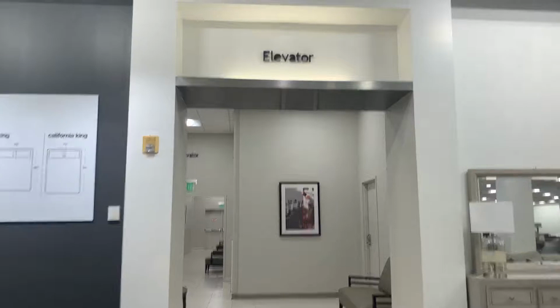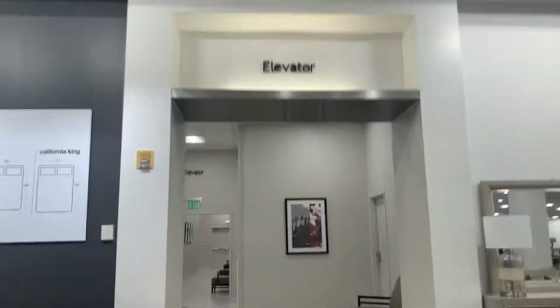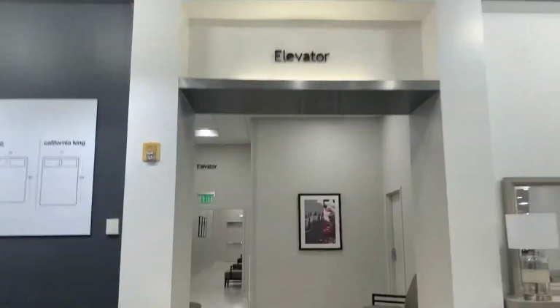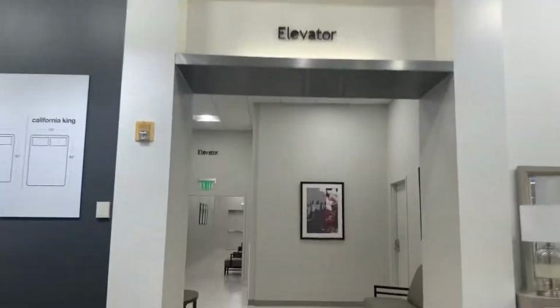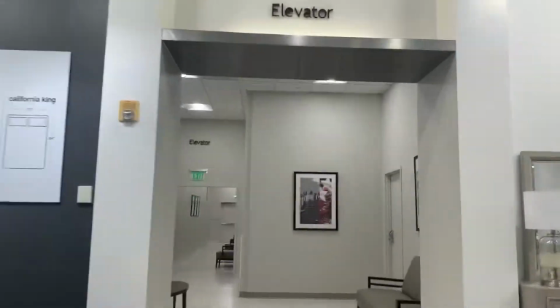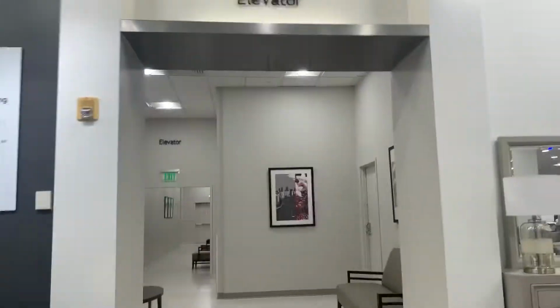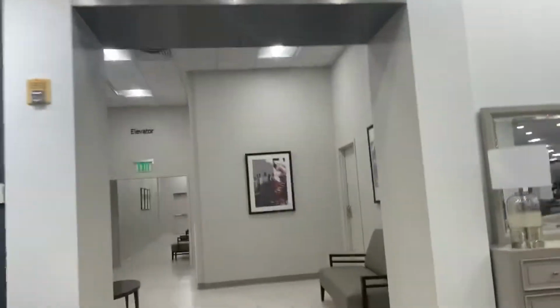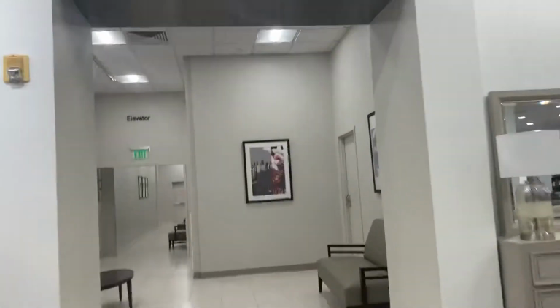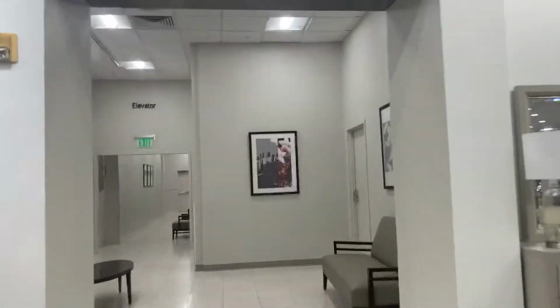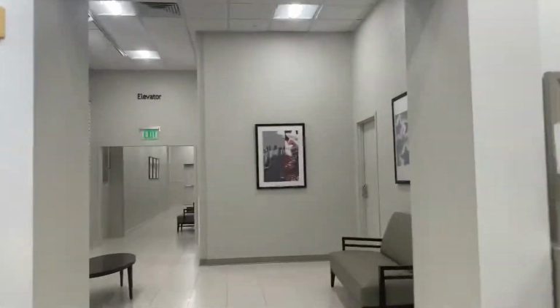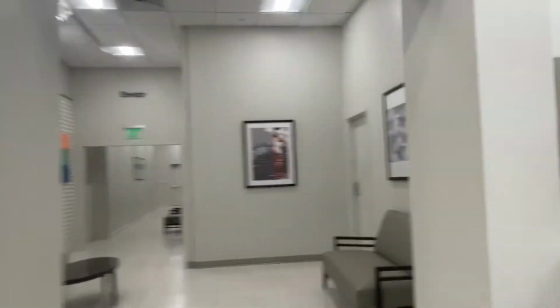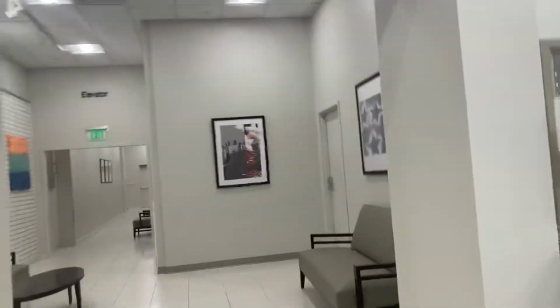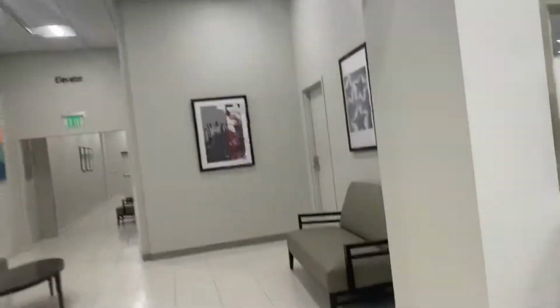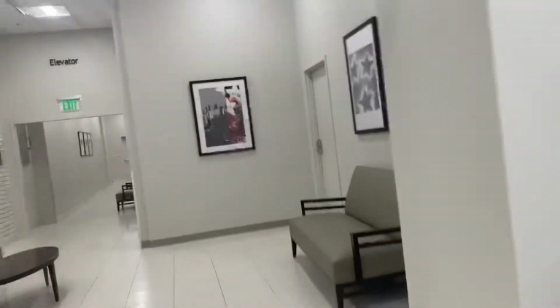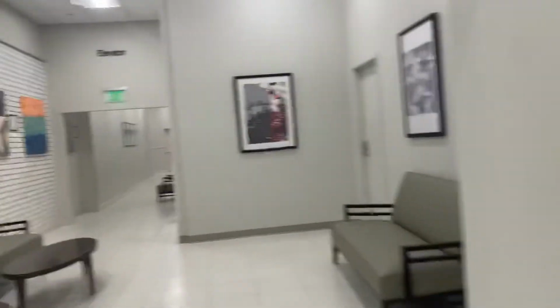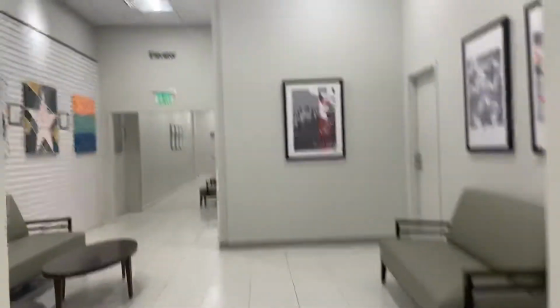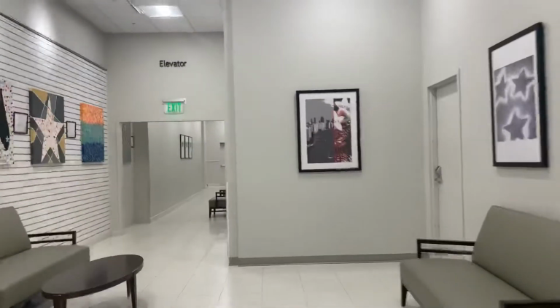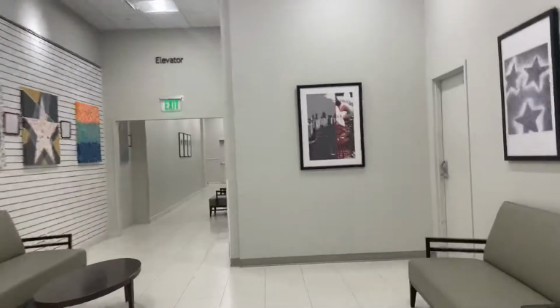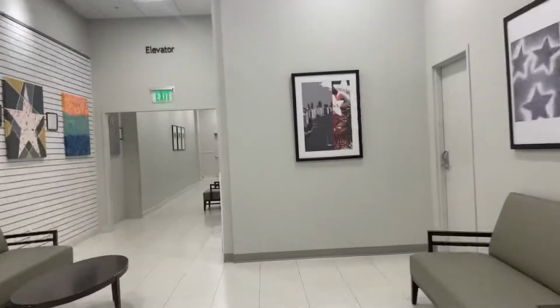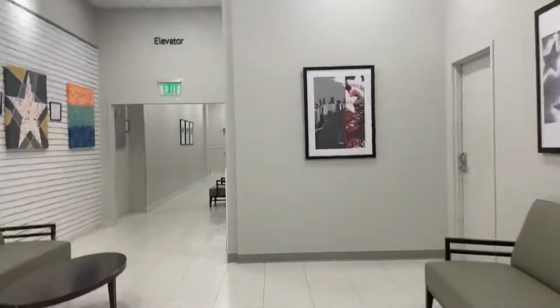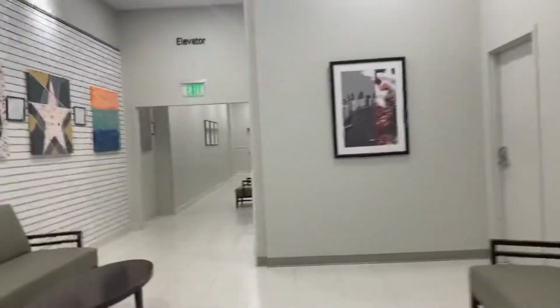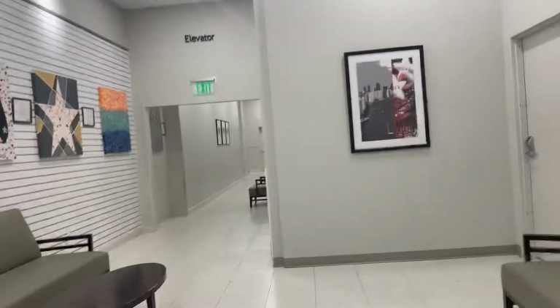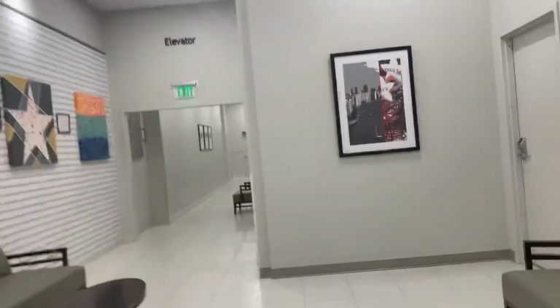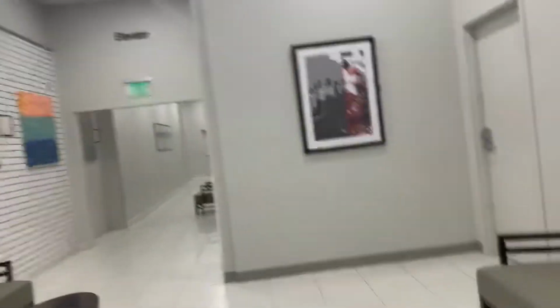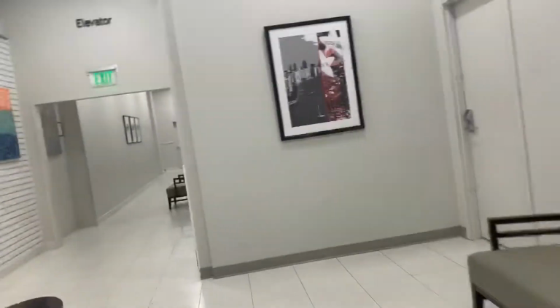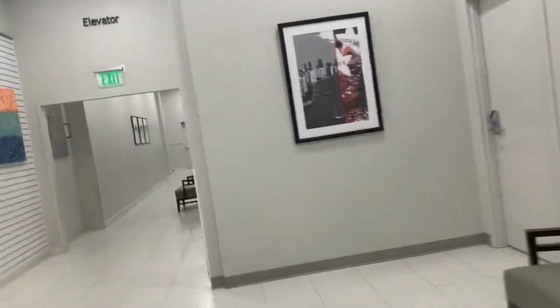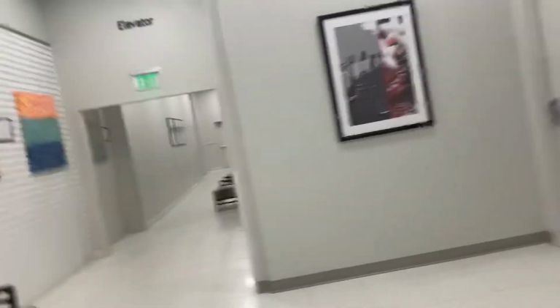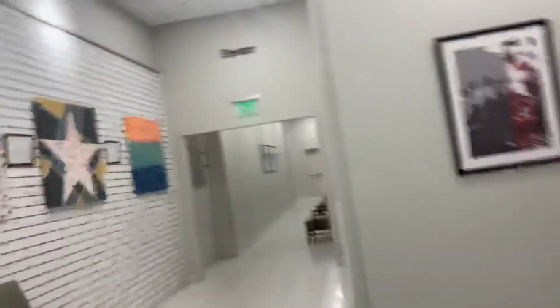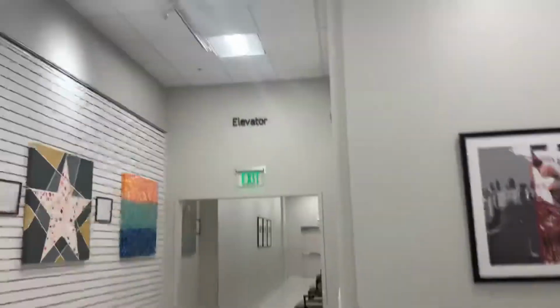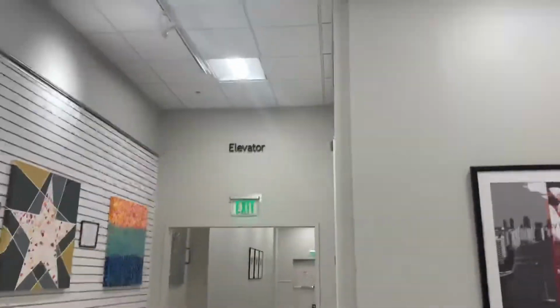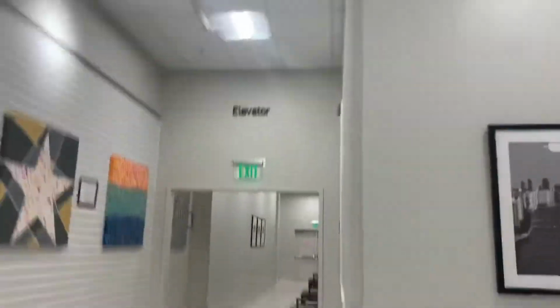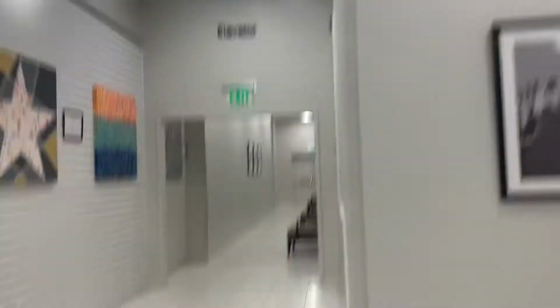This is the elevator of Macy's at Wellington Green, Wellington, Florida. Look at this hallway — elevator sign.